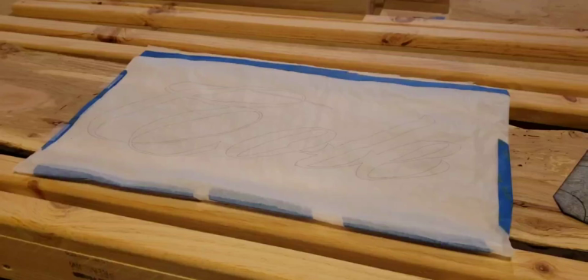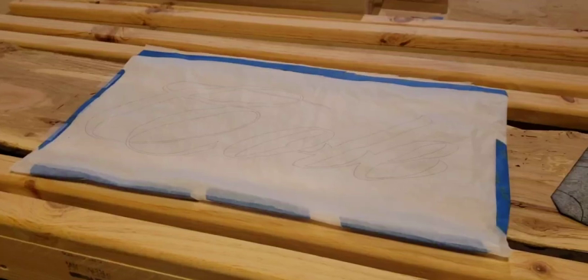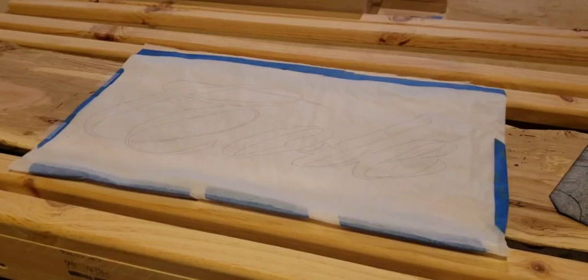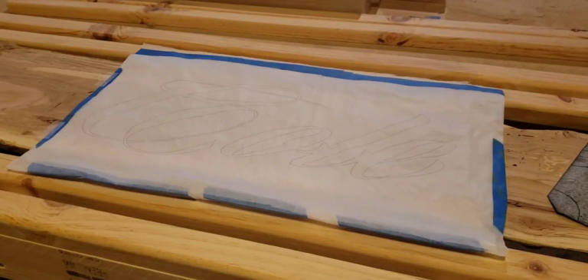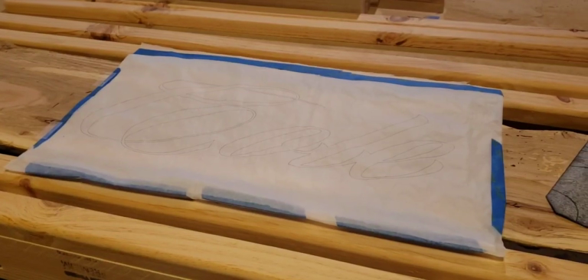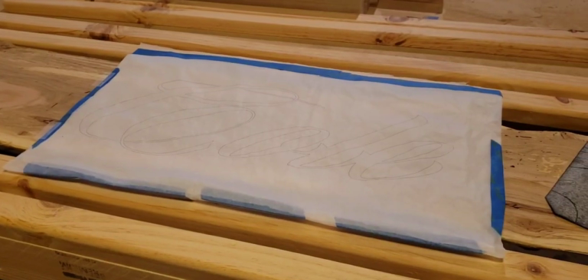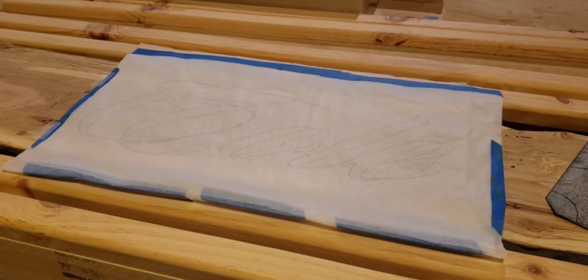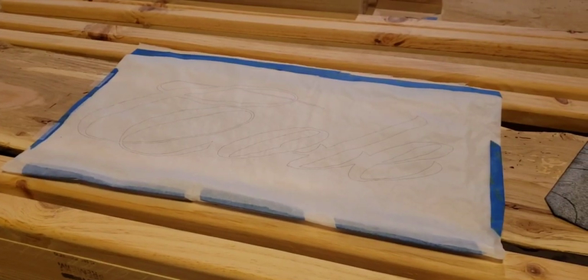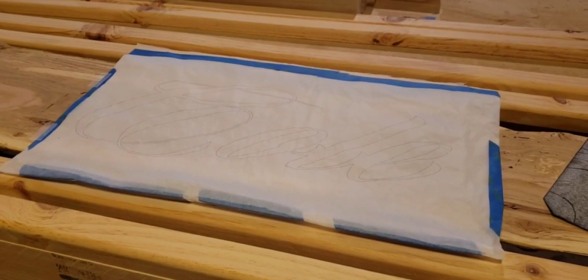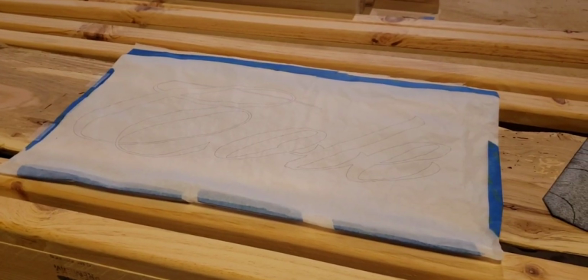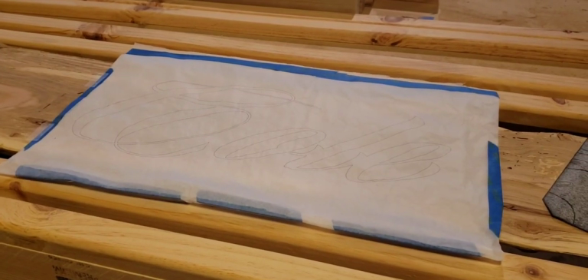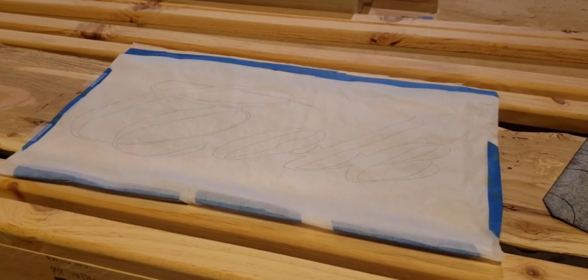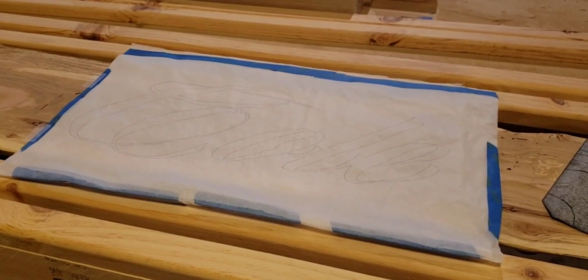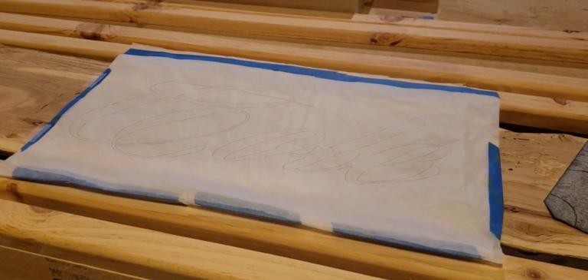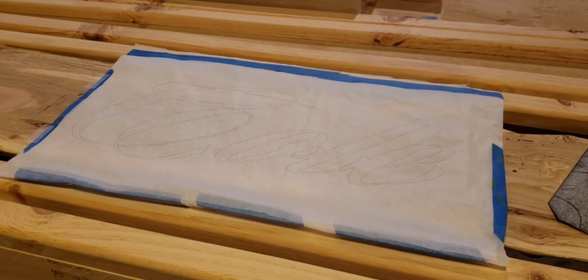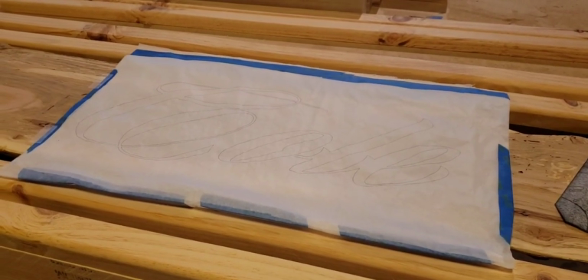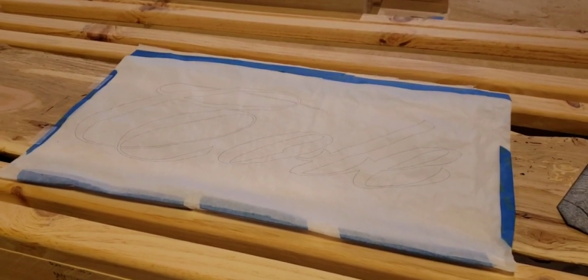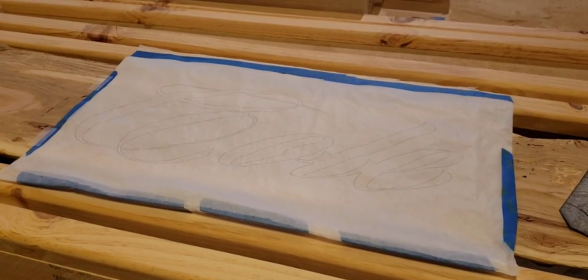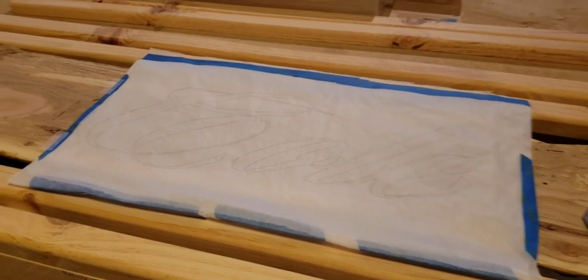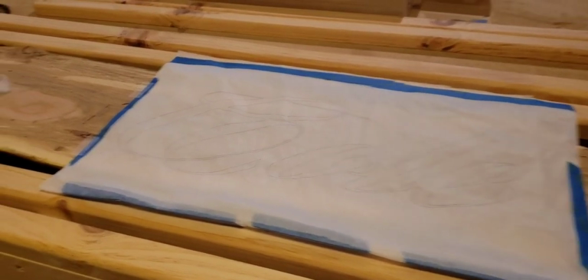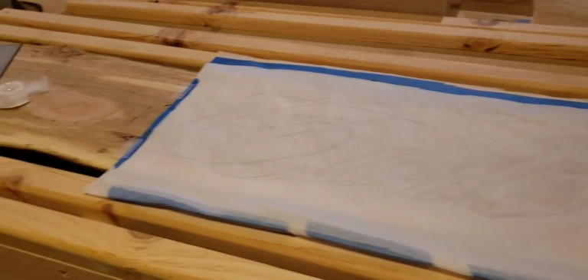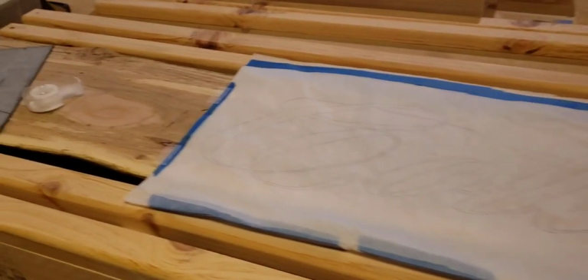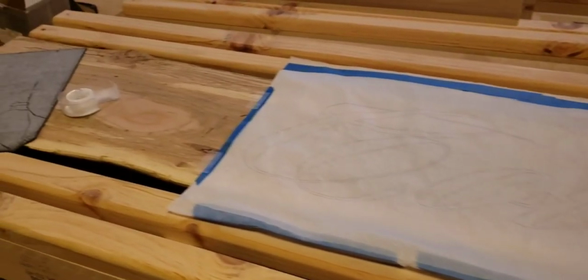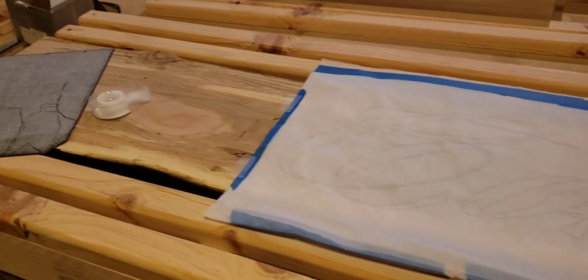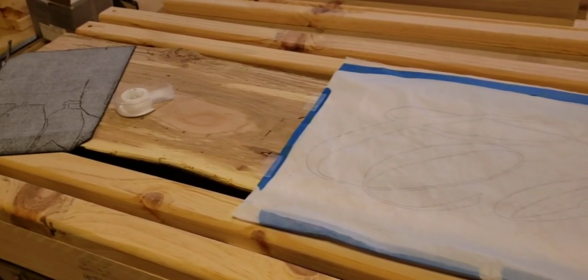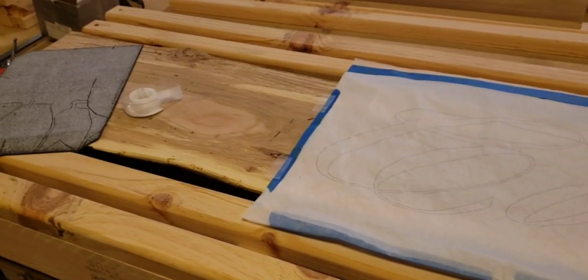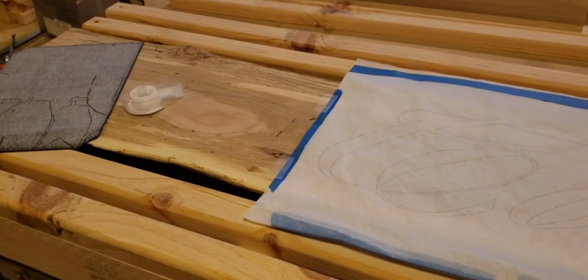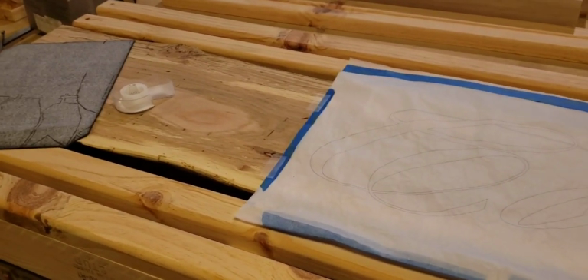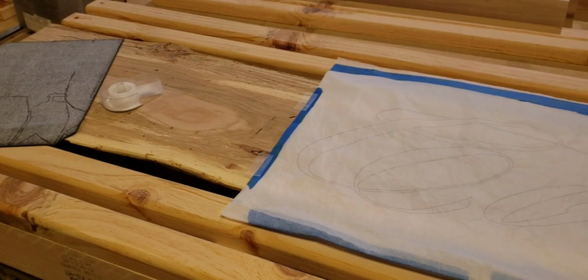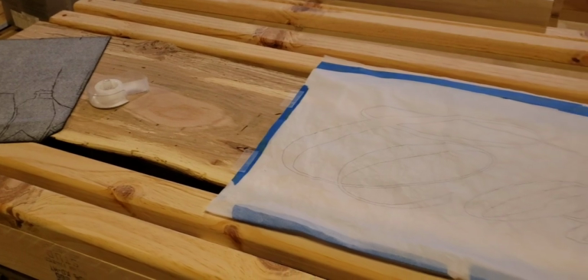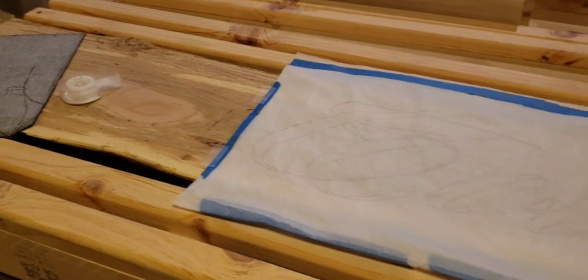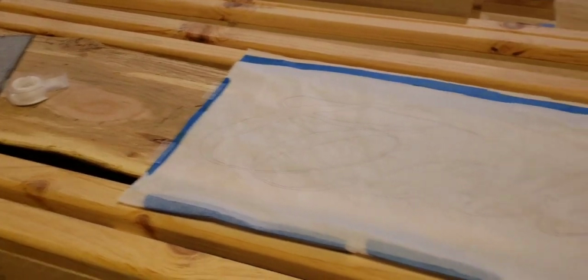Hey everyone, Justin Byers, JB Byers Woodworking, back in the shop, and today we're doing some engraving.